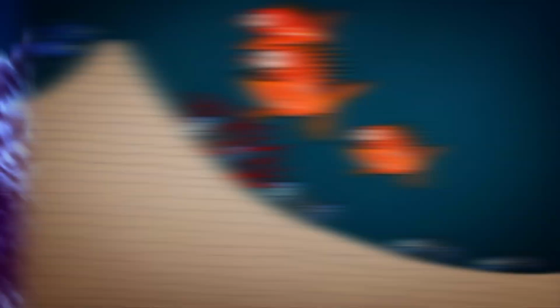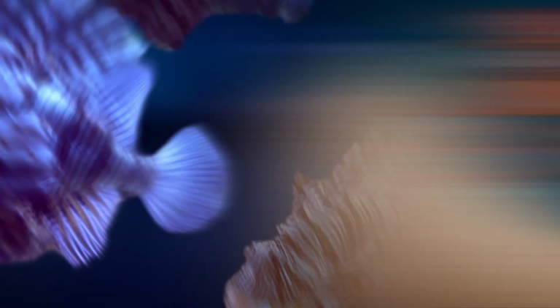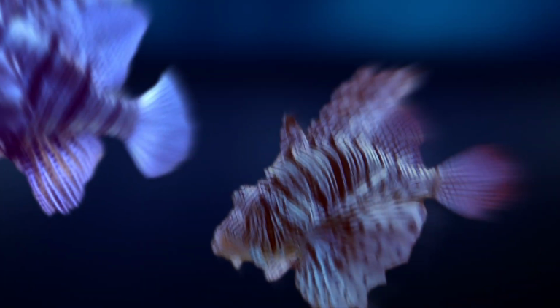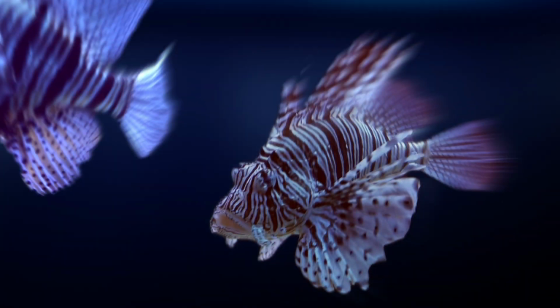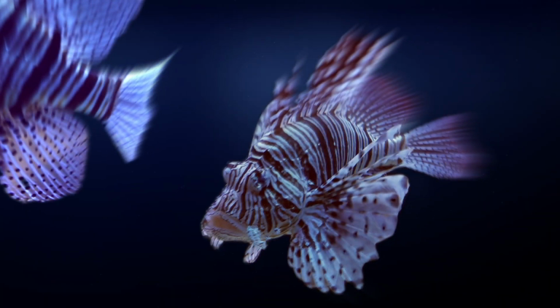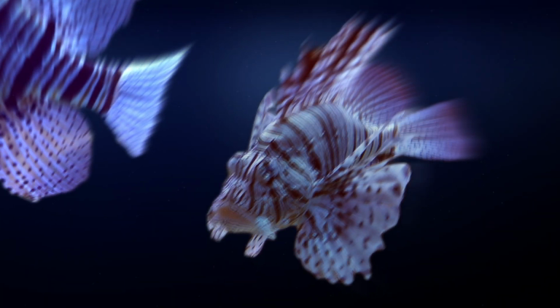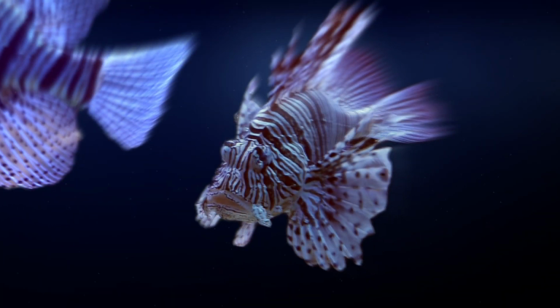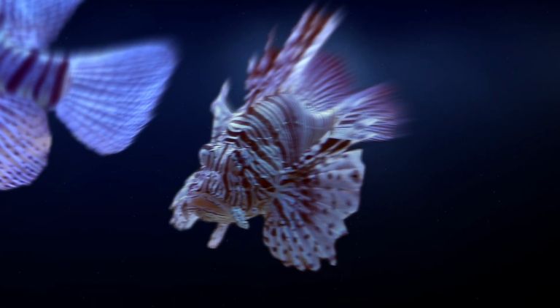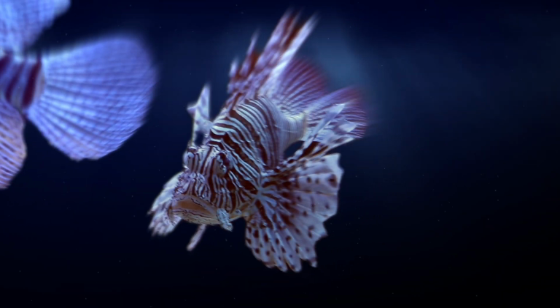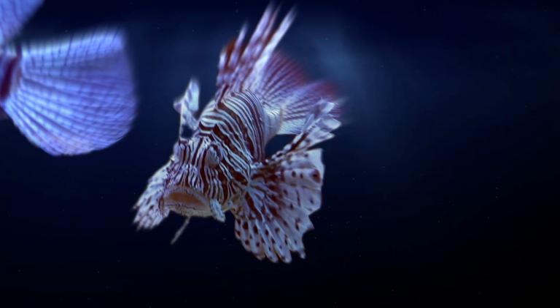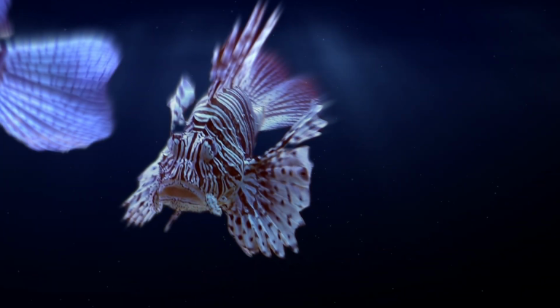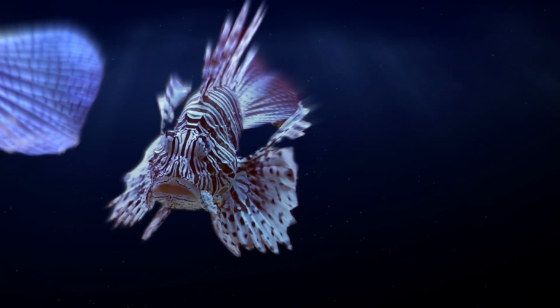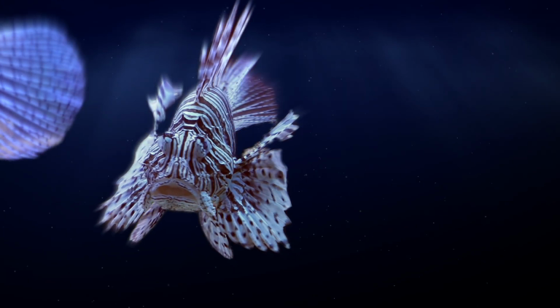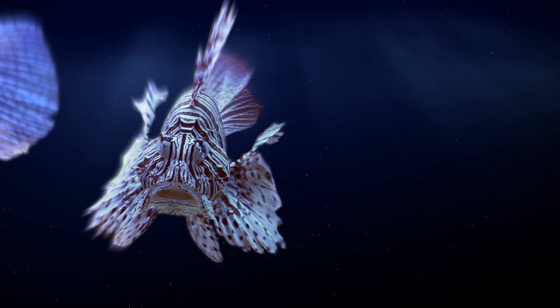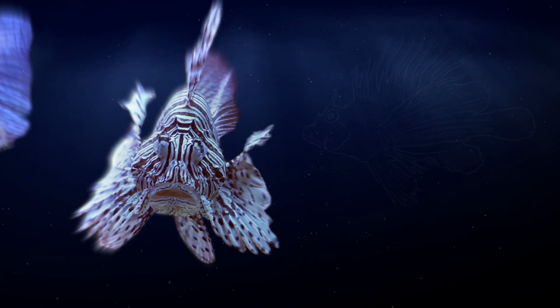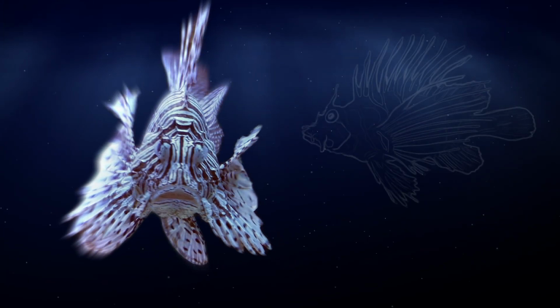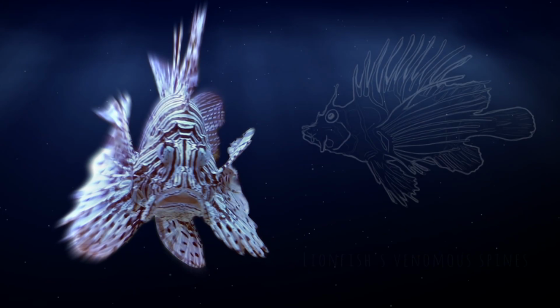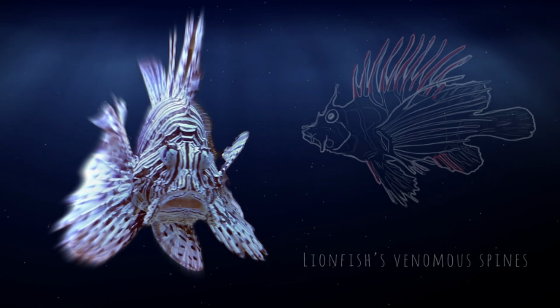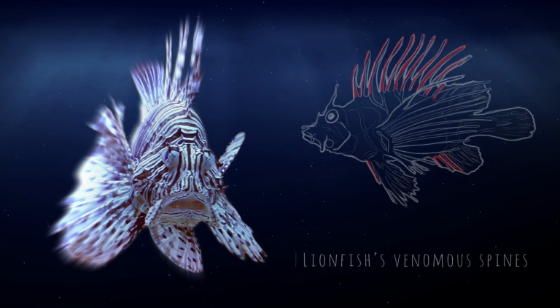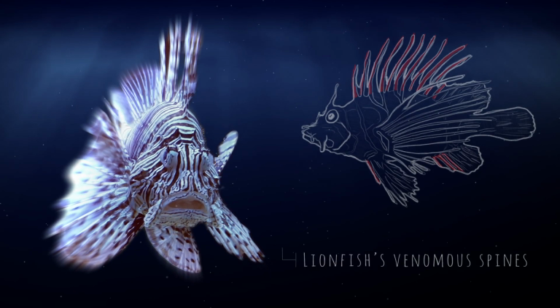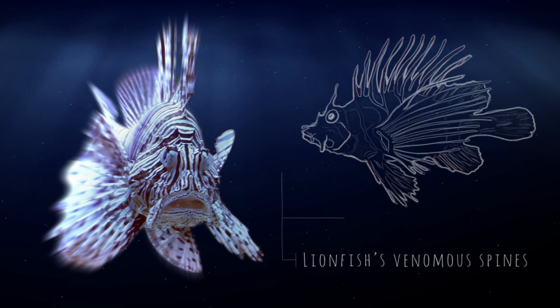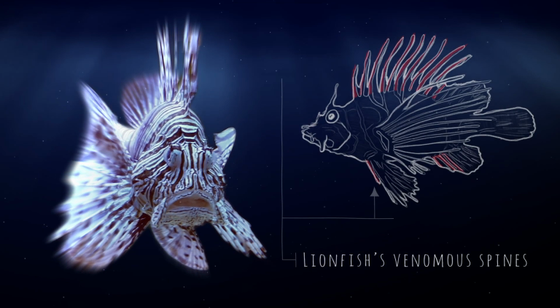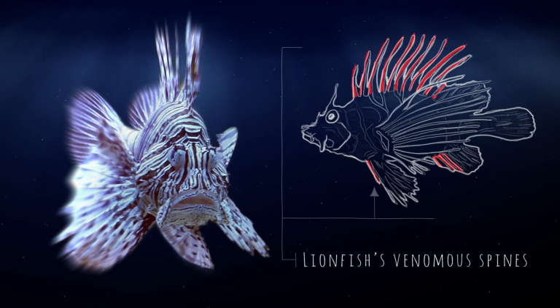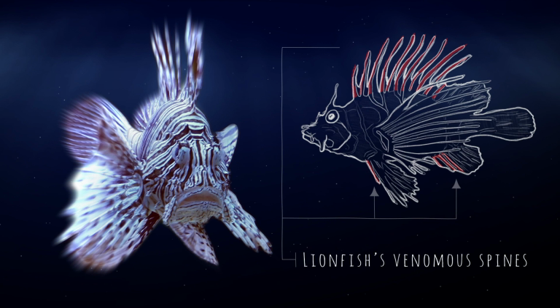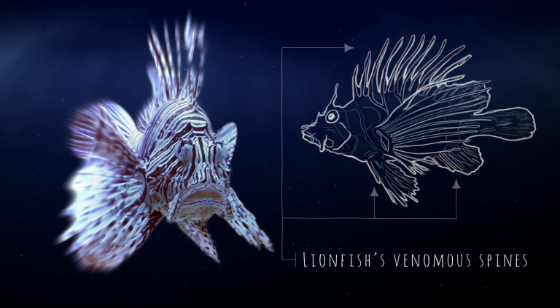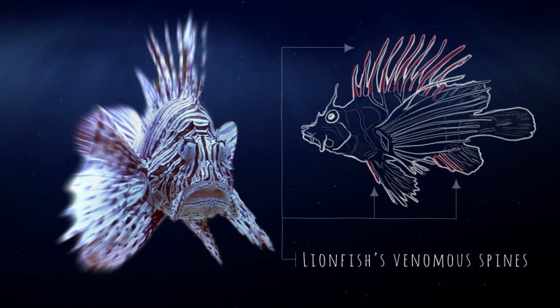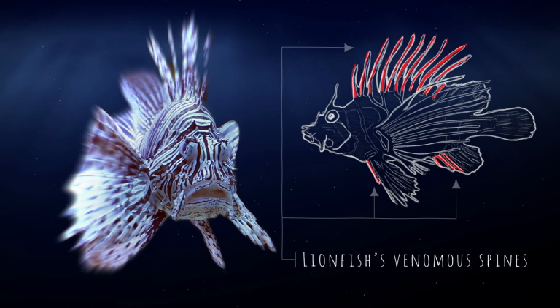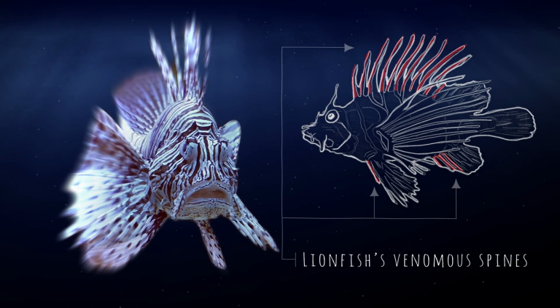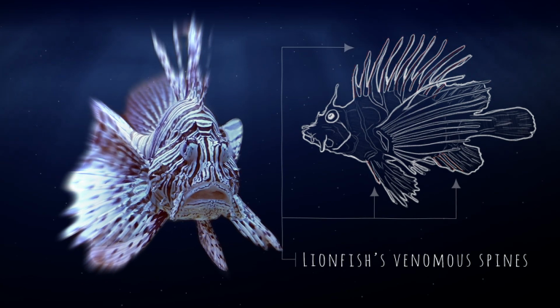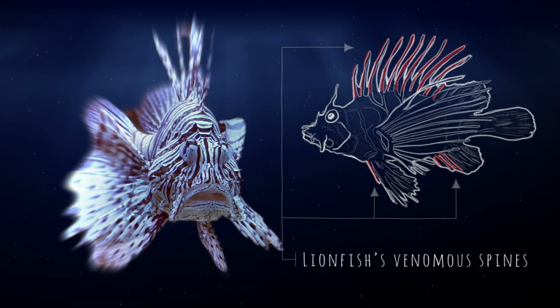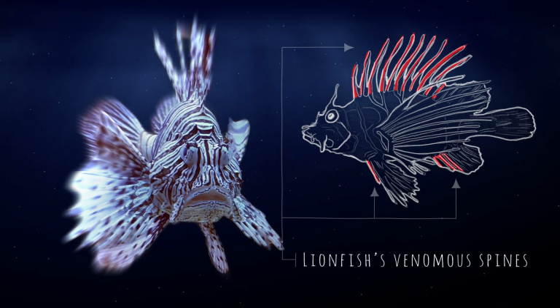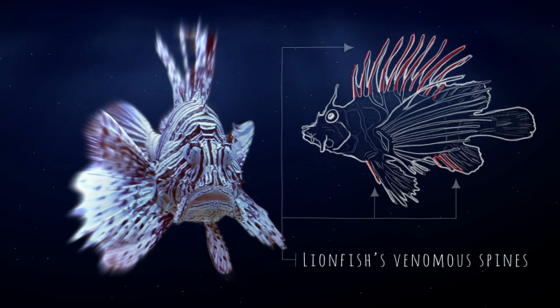Among the most recent invasive species is the lionfish, a venomous and voracious fish with few known predators.